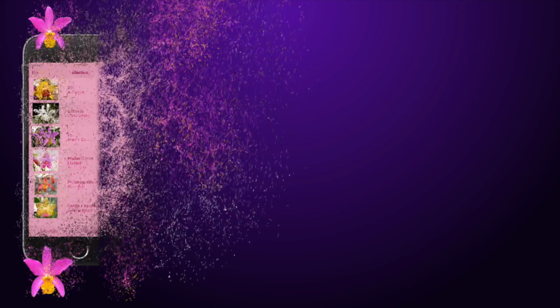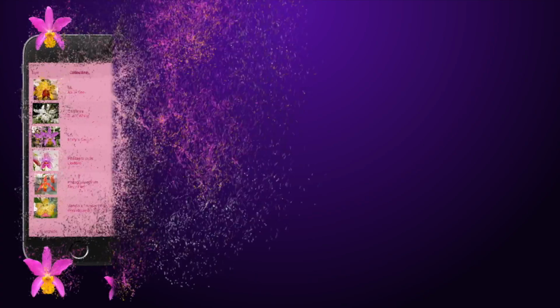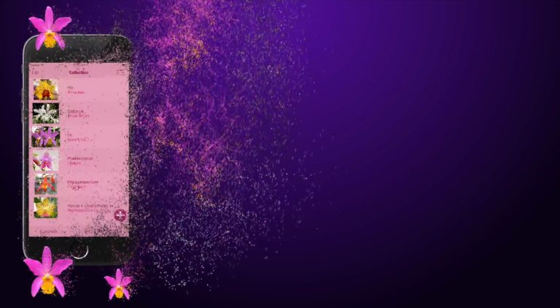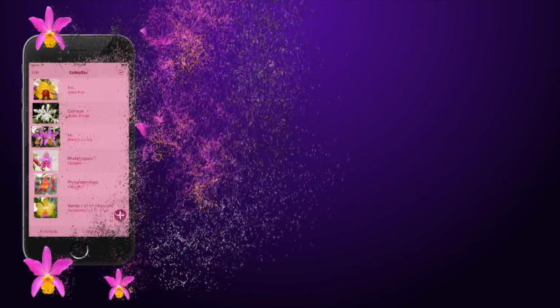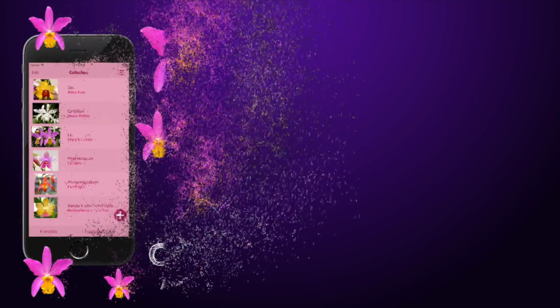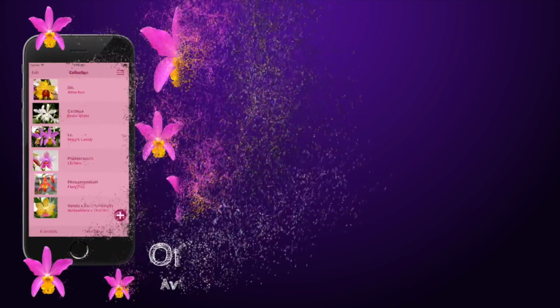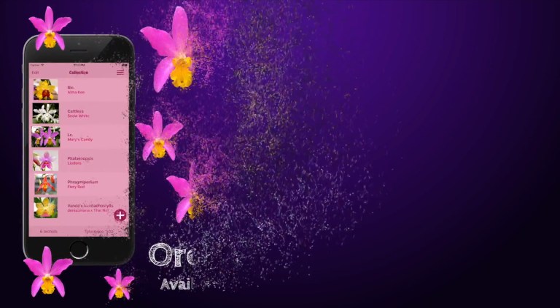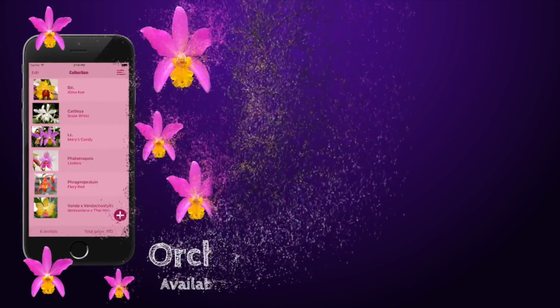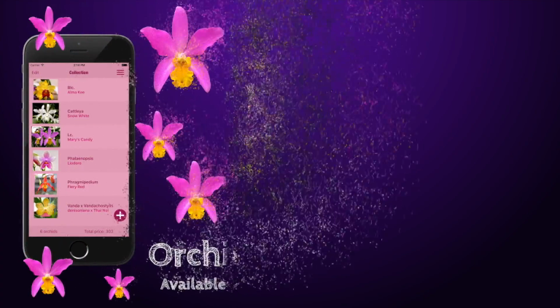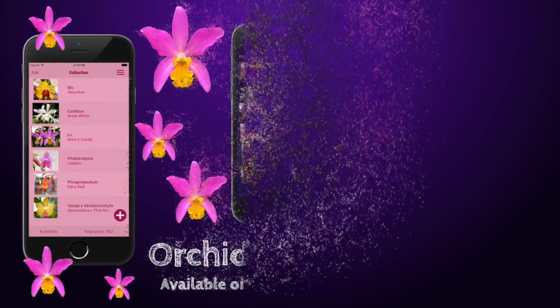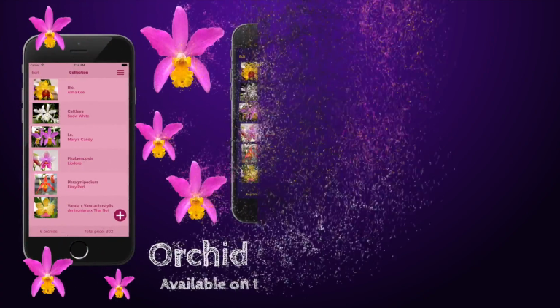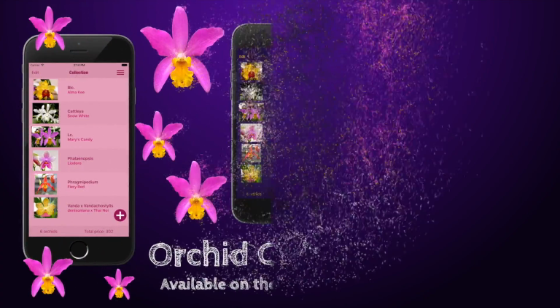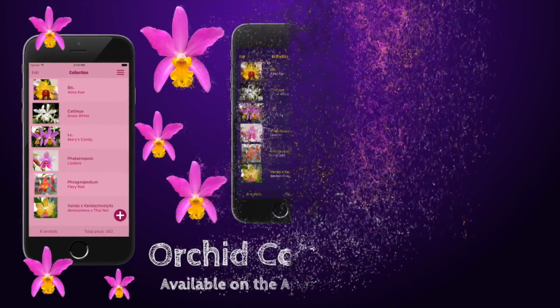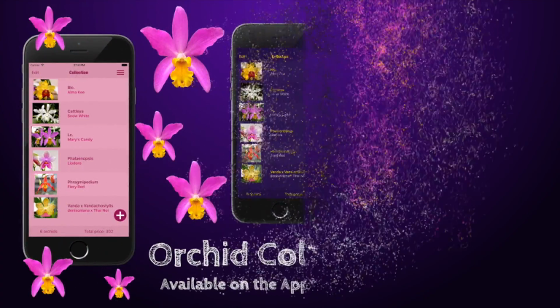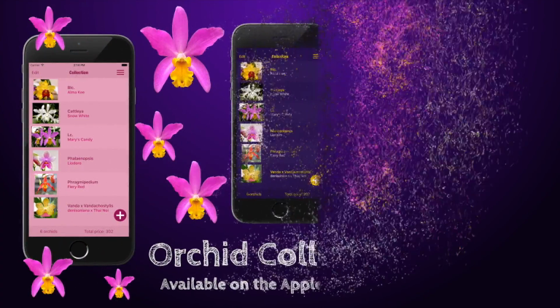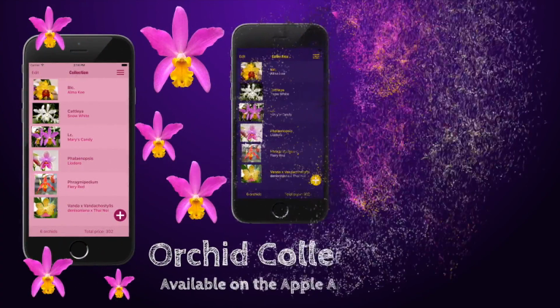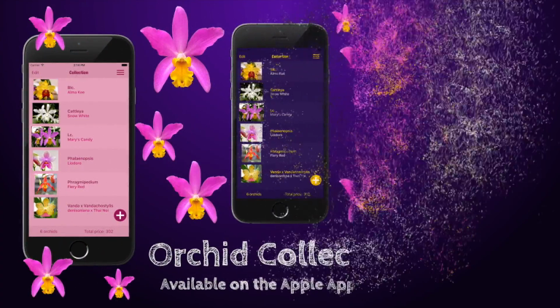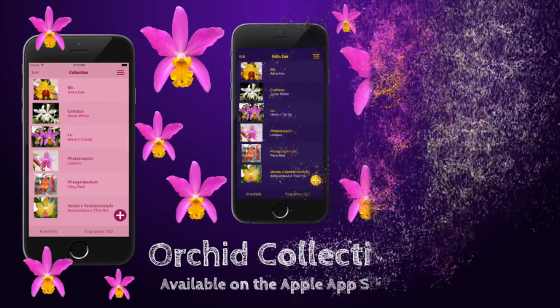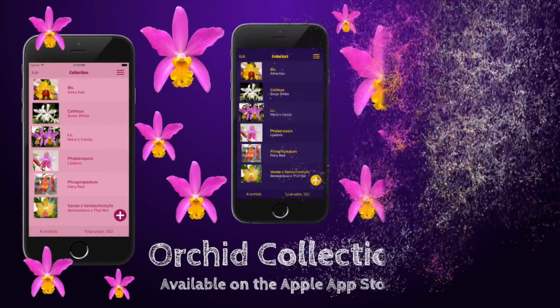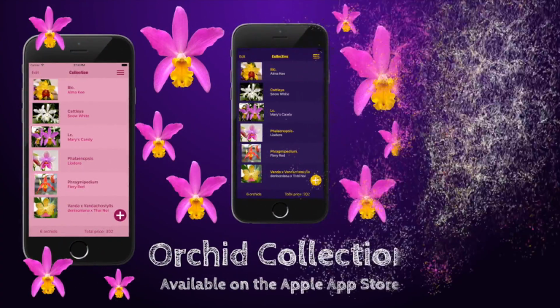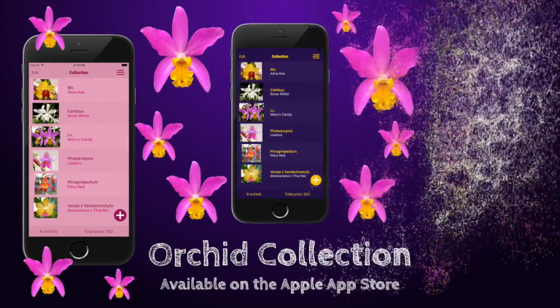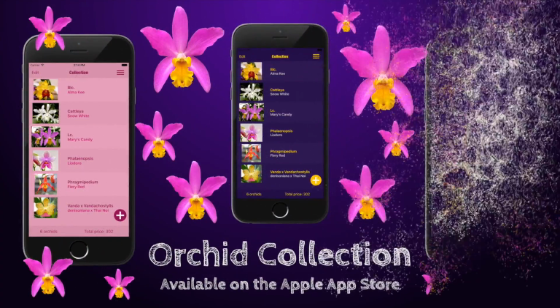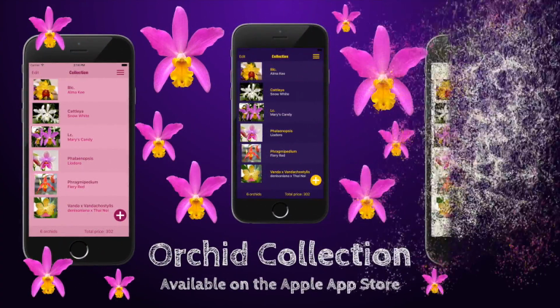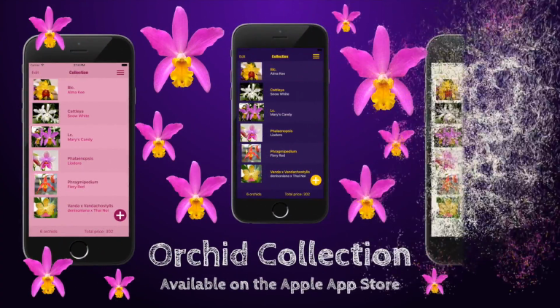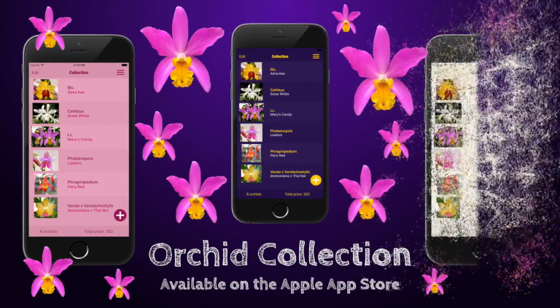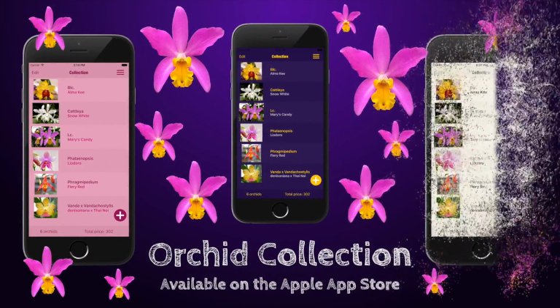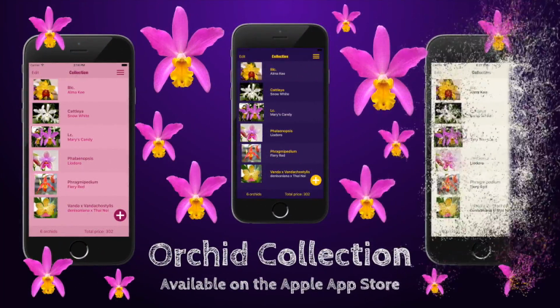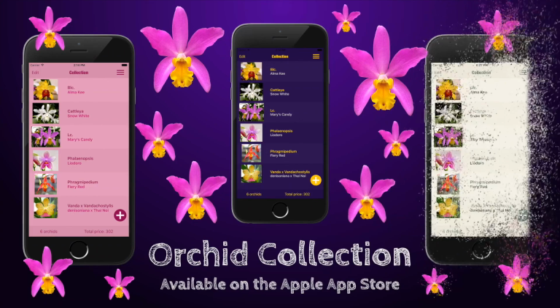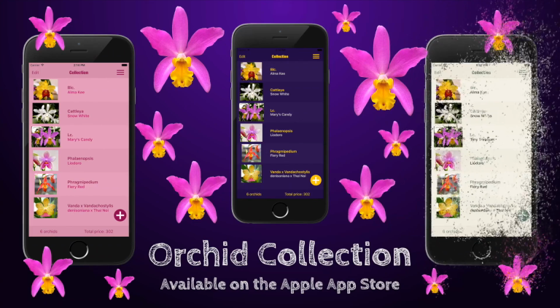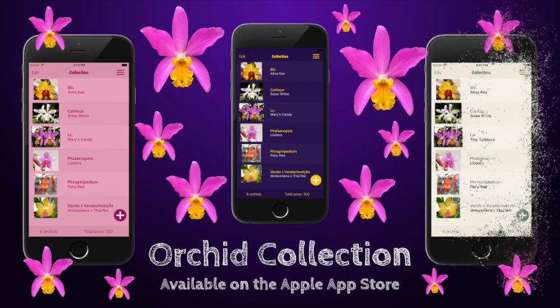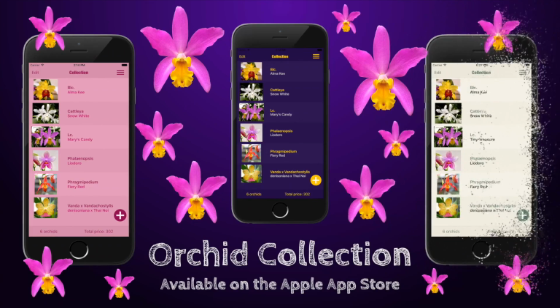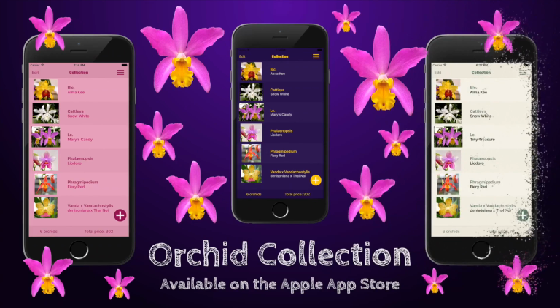Check out our new iPhone application to keep track of your orchids. Link in the description box.